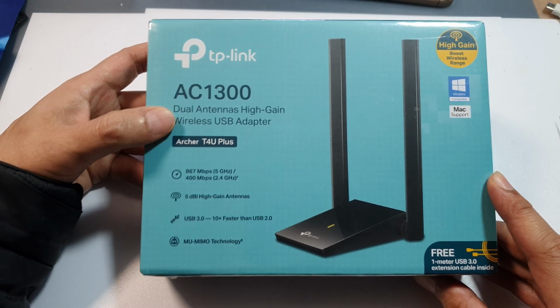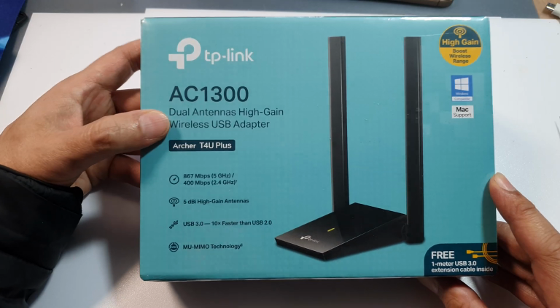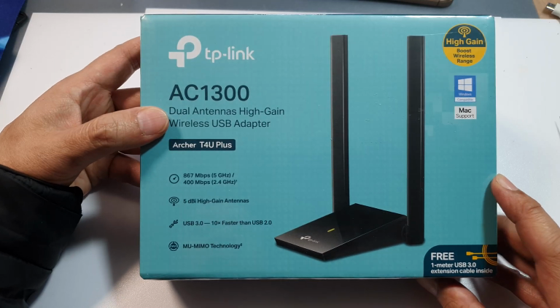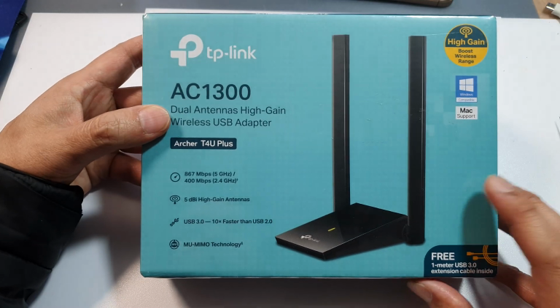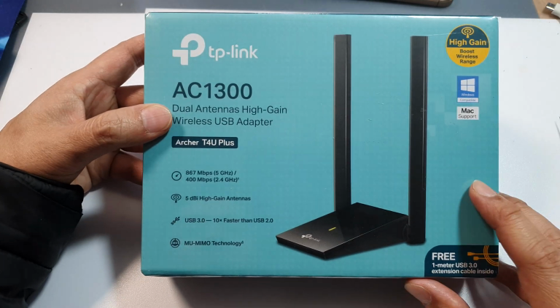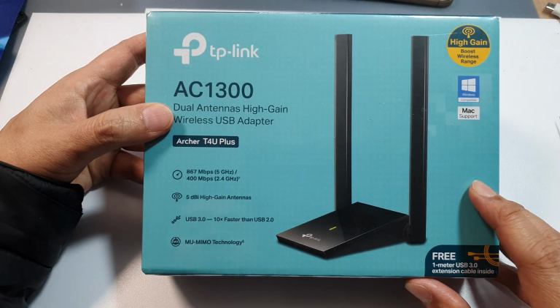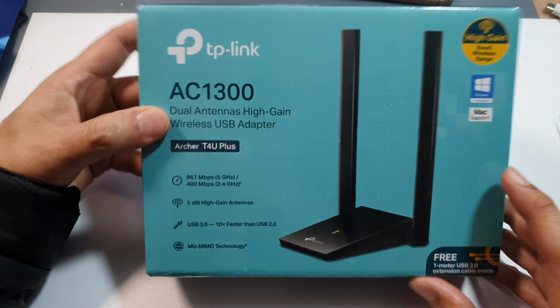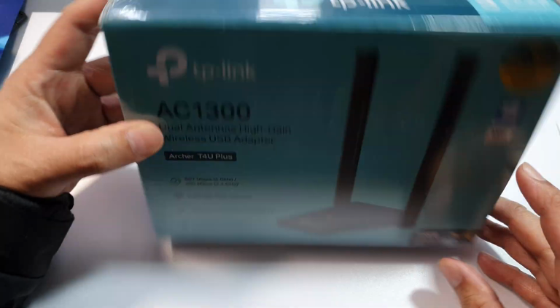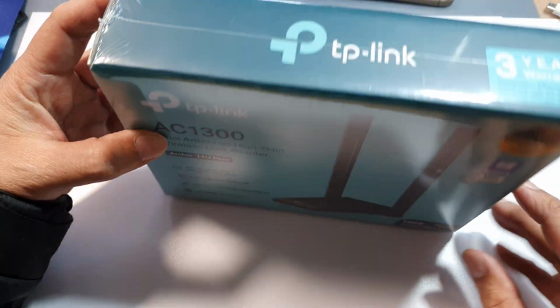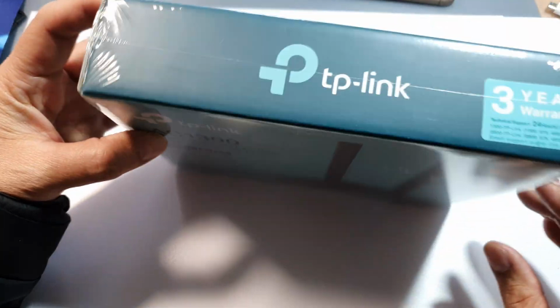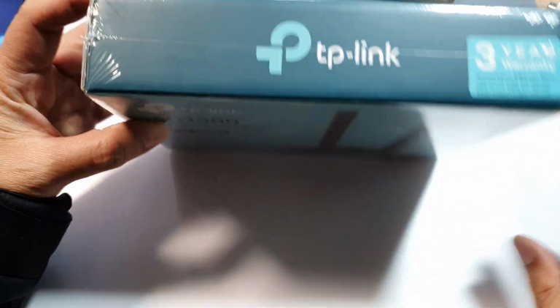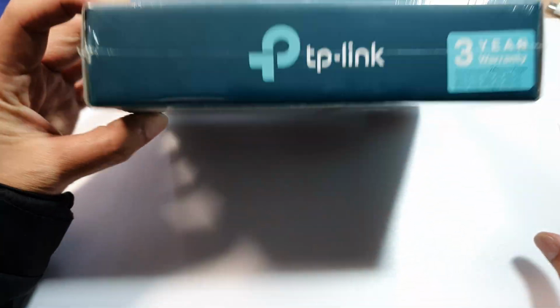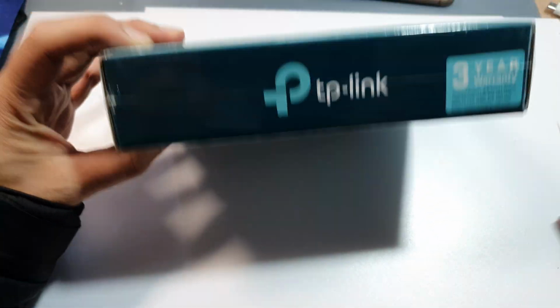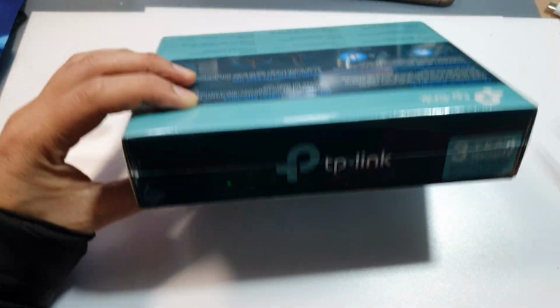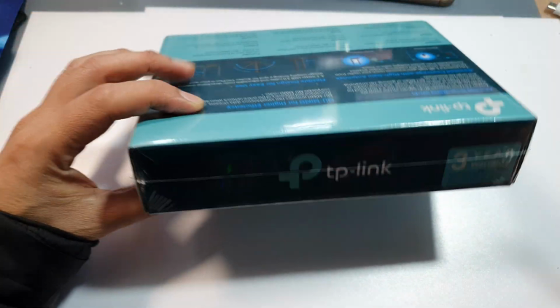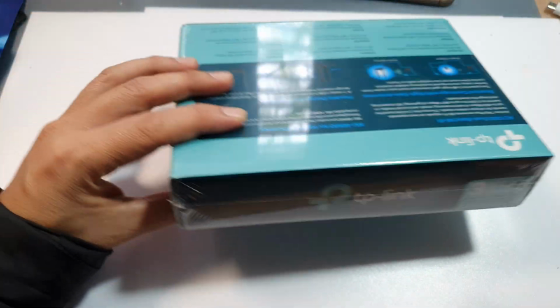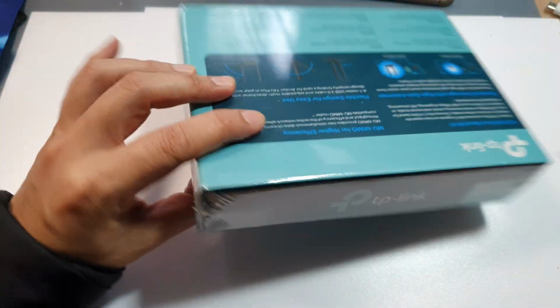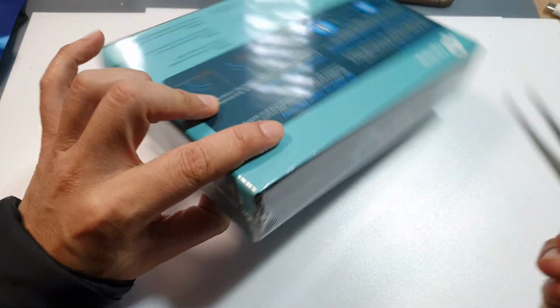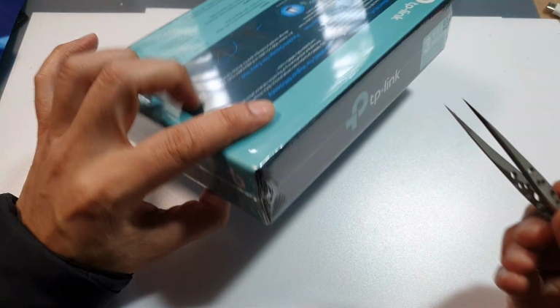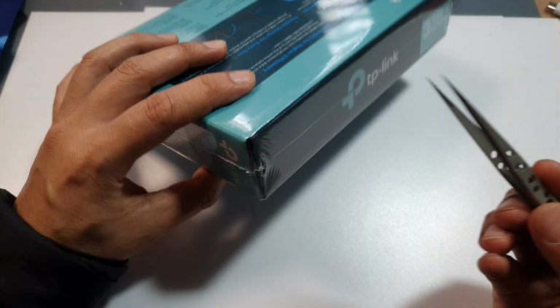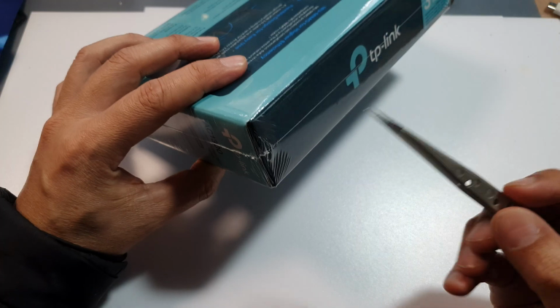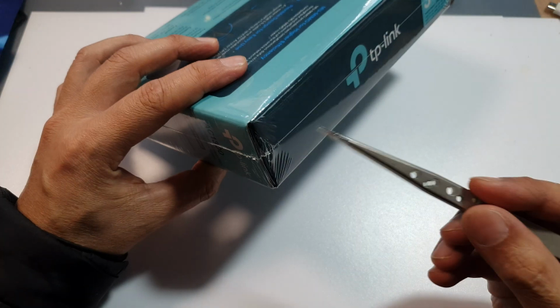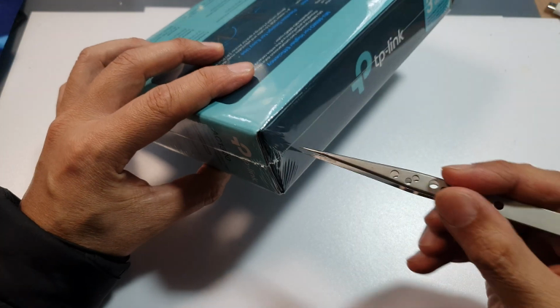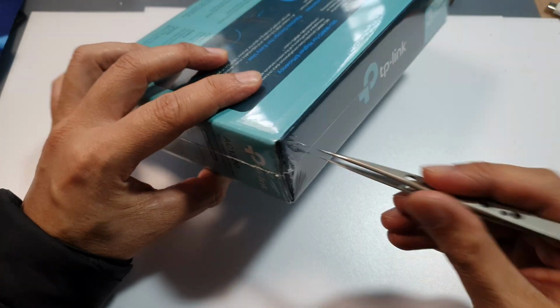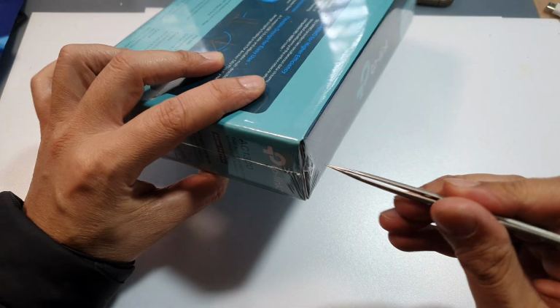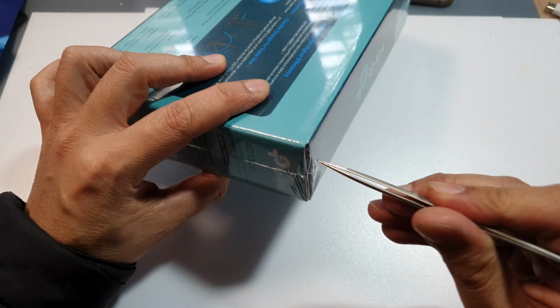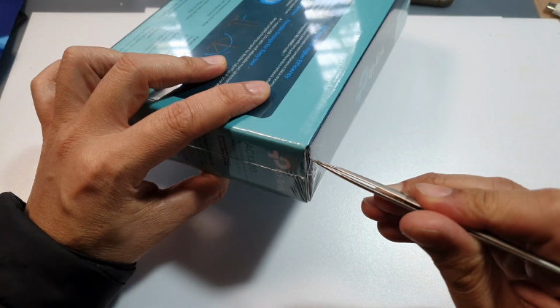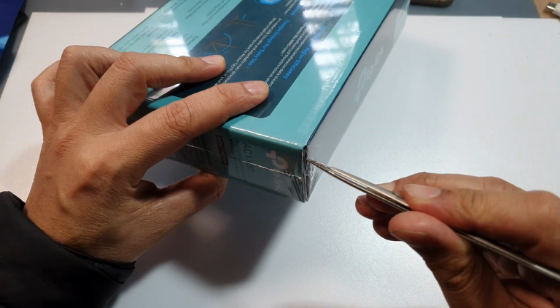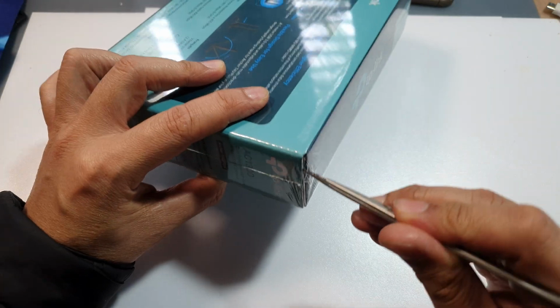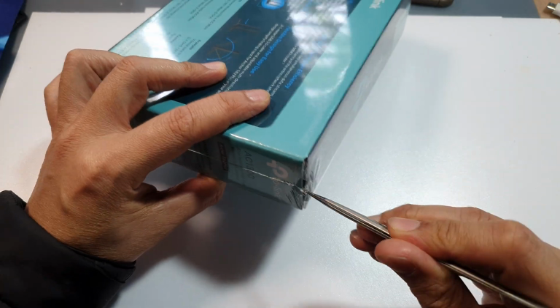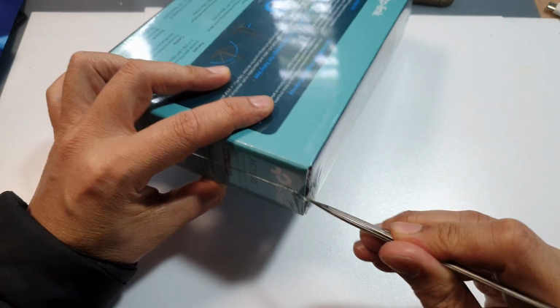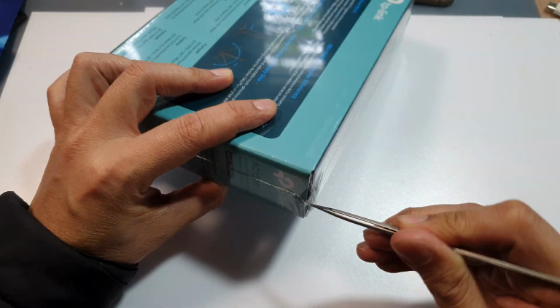So let's begin with unboxing the video. I will remove some of the plastic wrap right here.